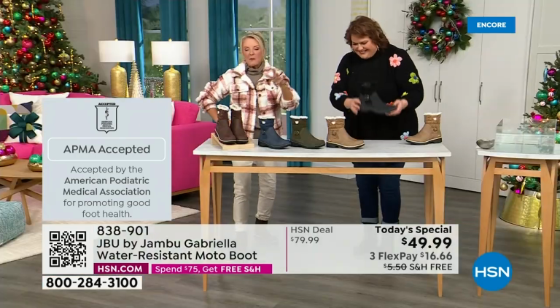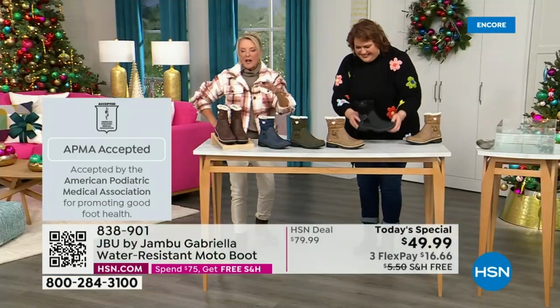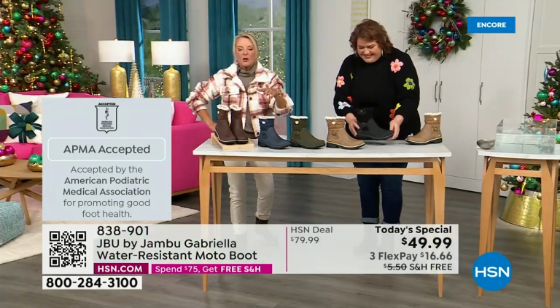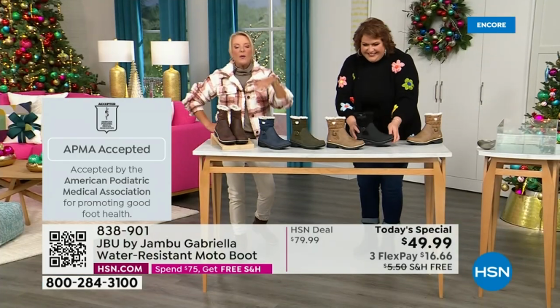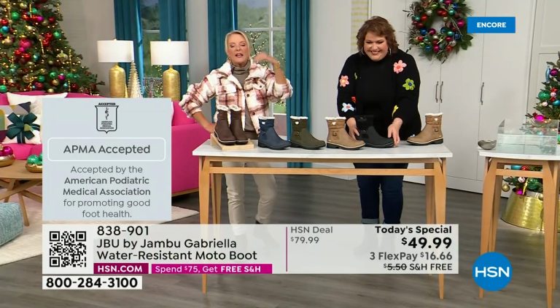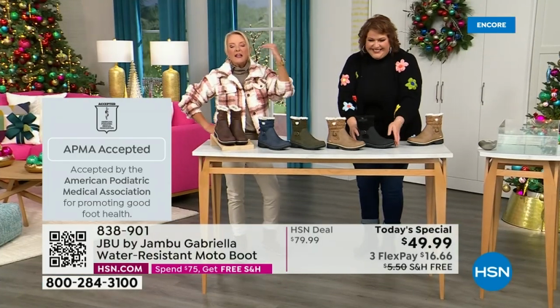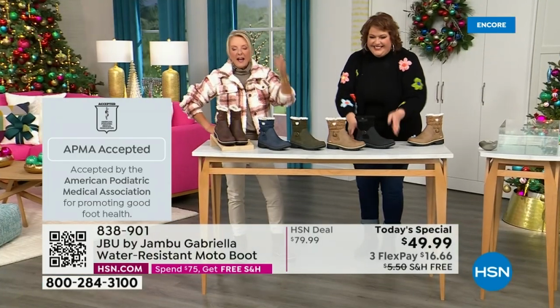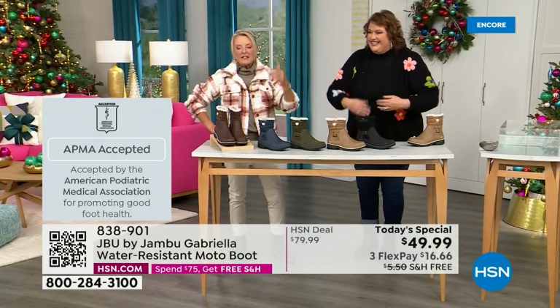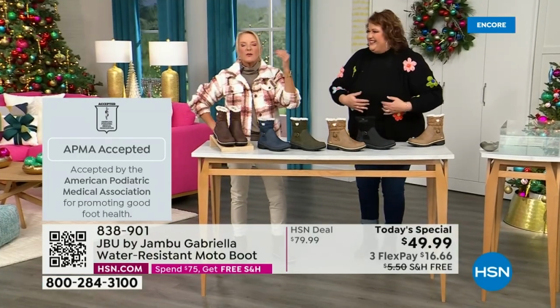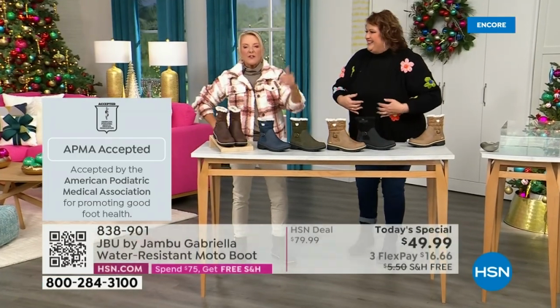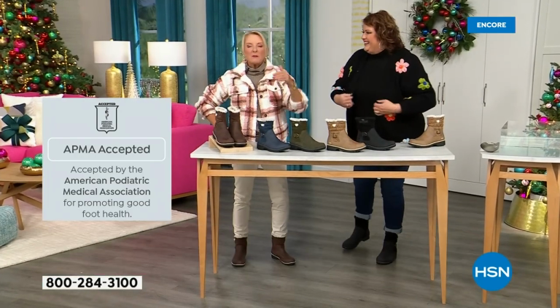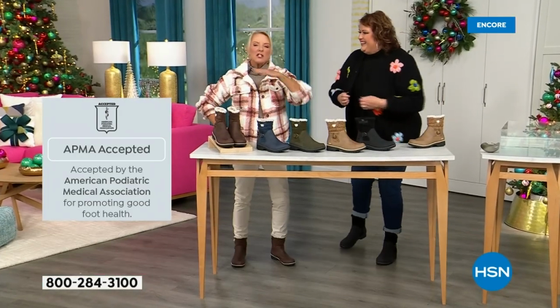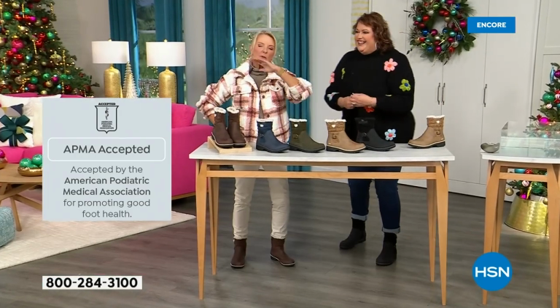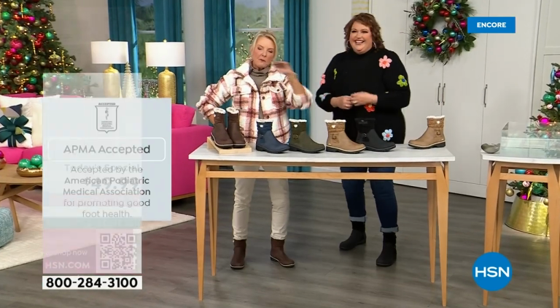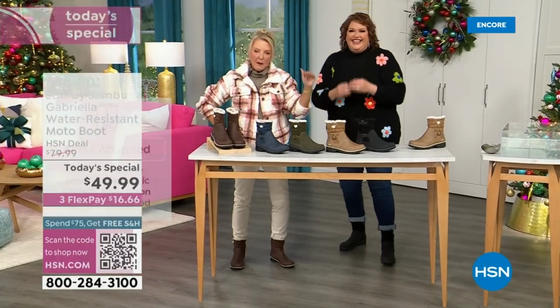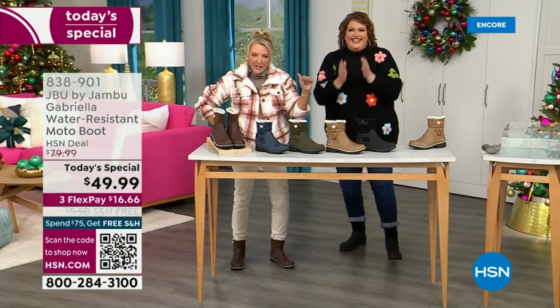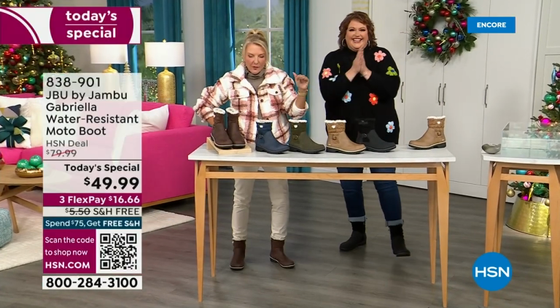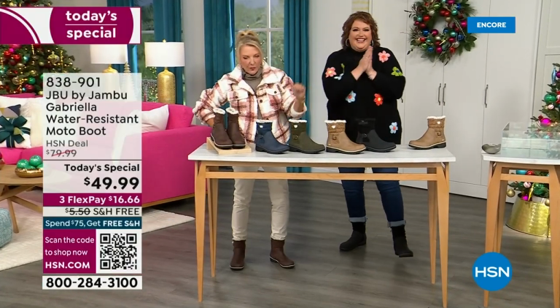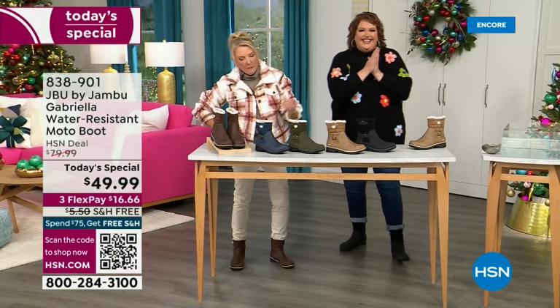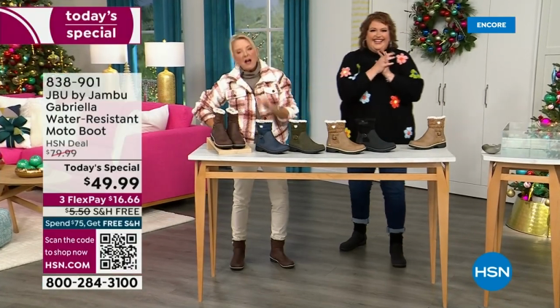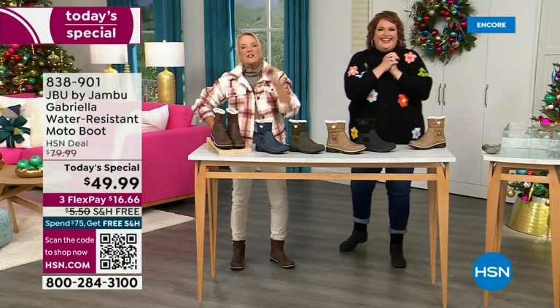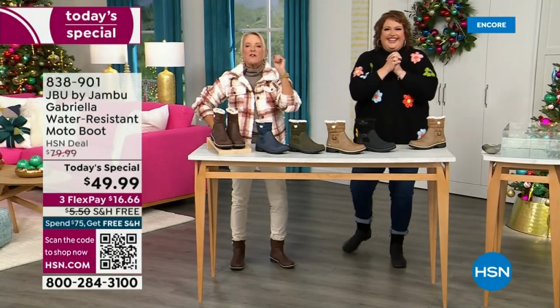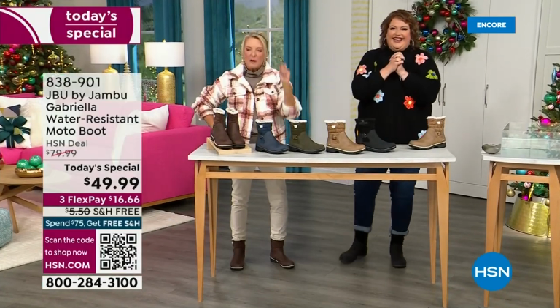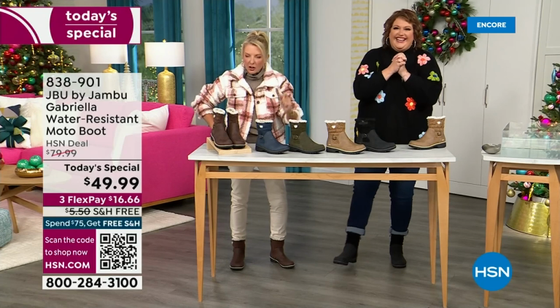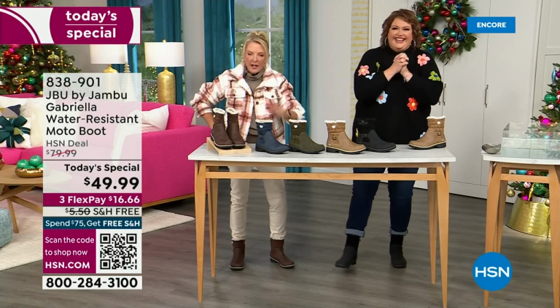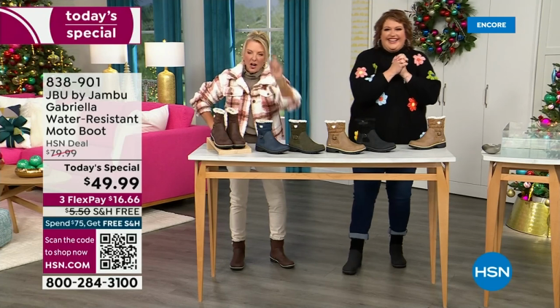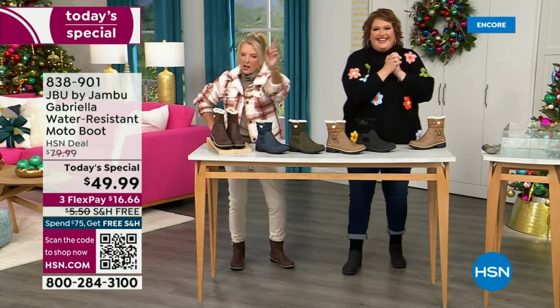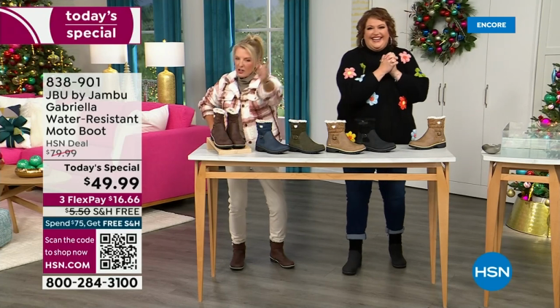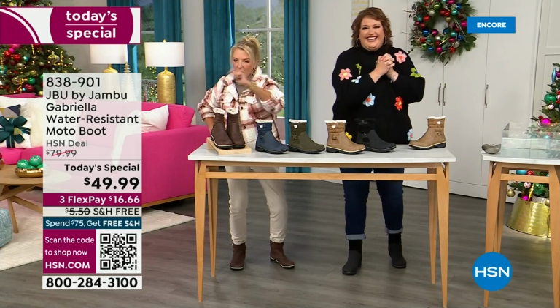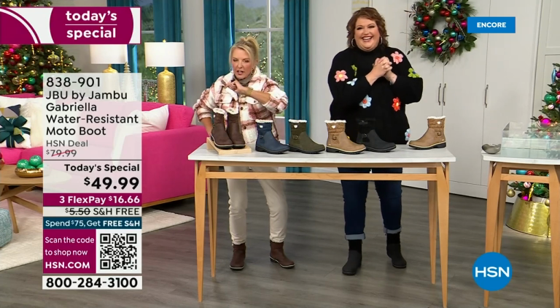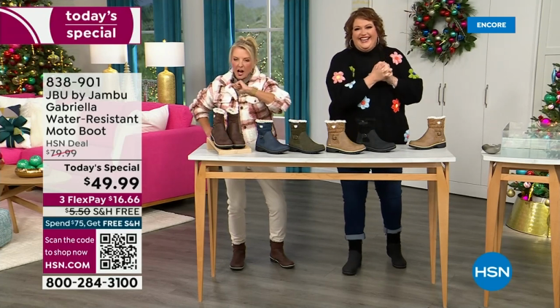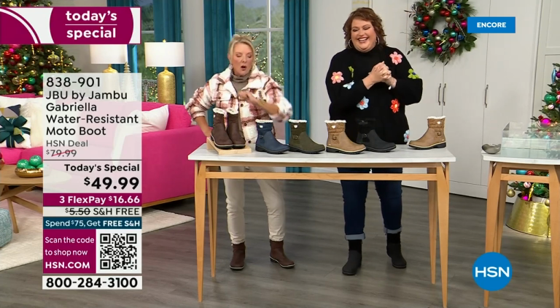And of course we have three flex. Three flex means spread your payments out over three months. You have a major credit card — you're good to go.